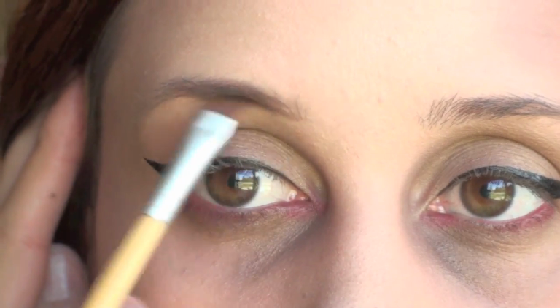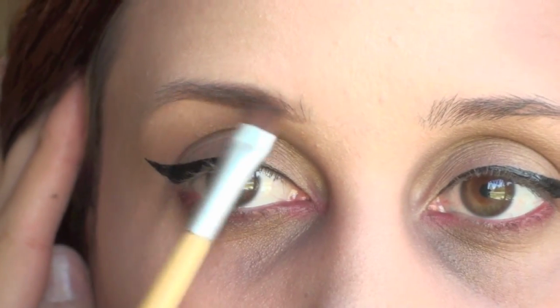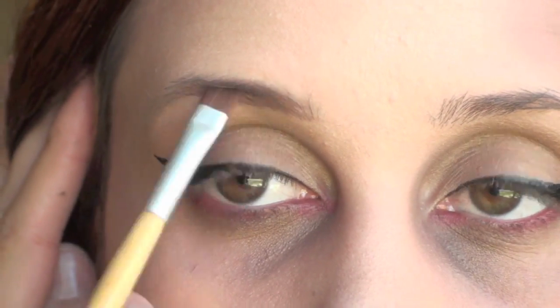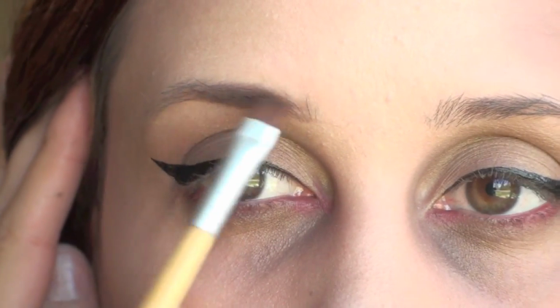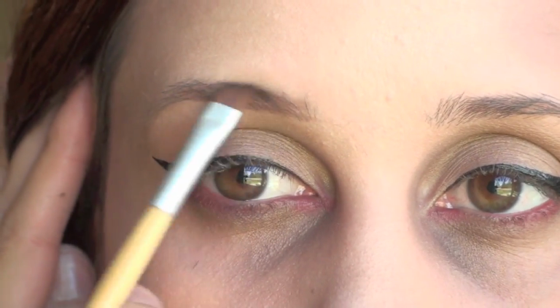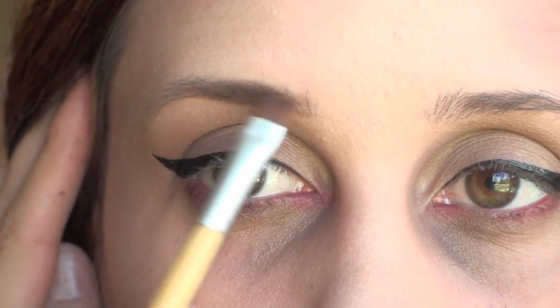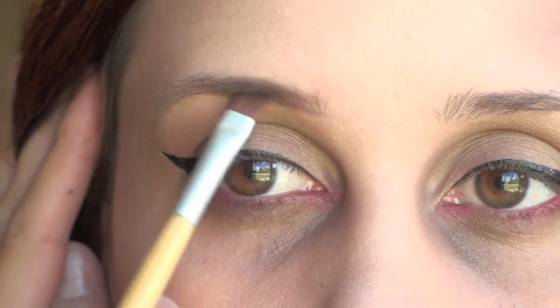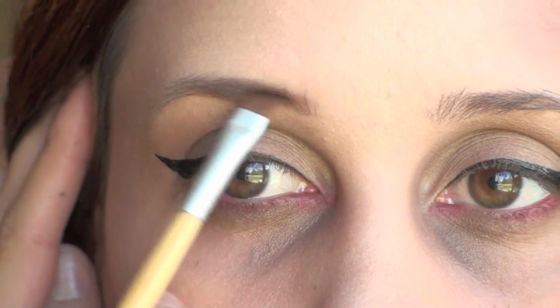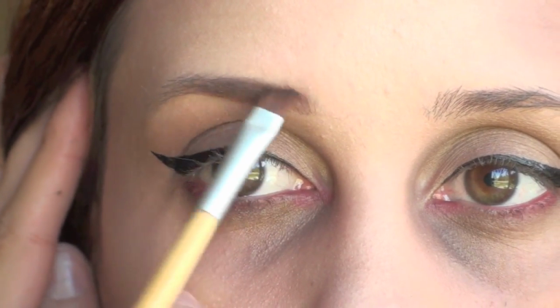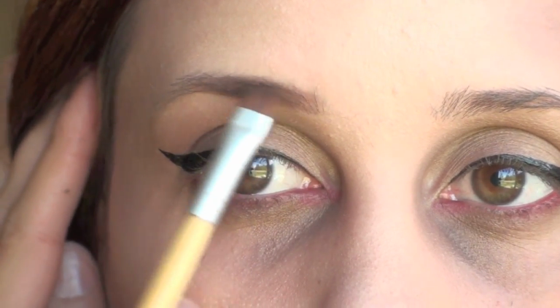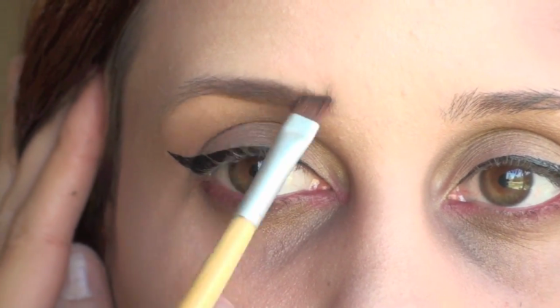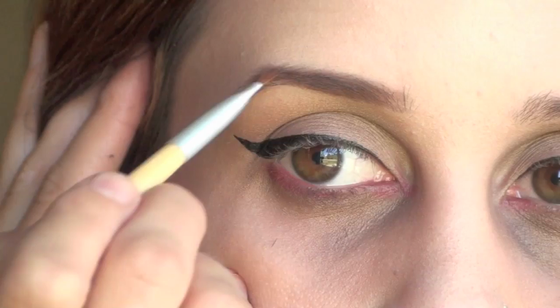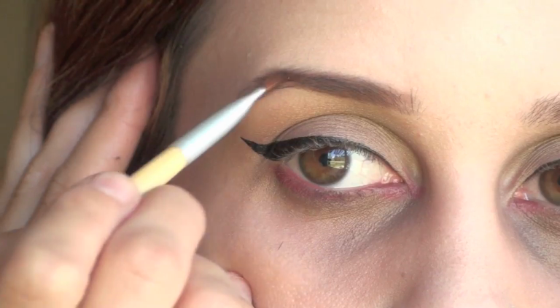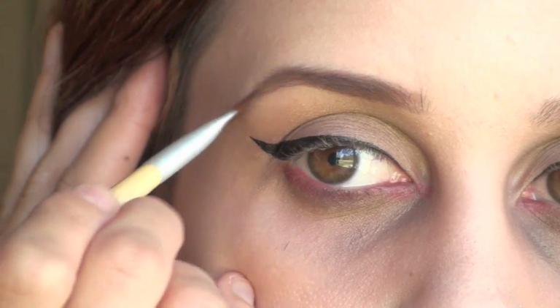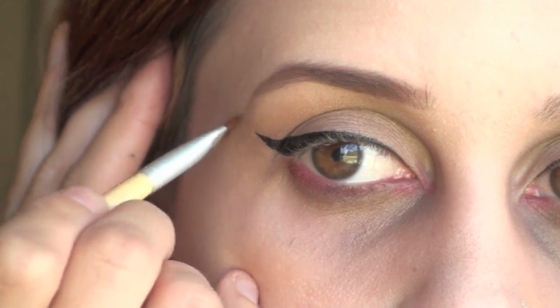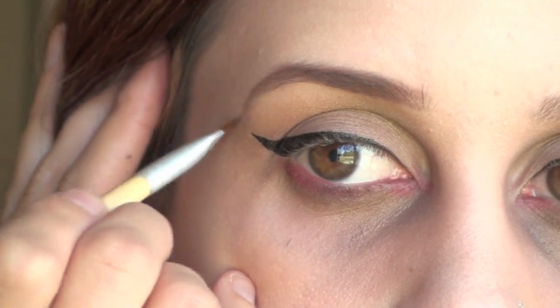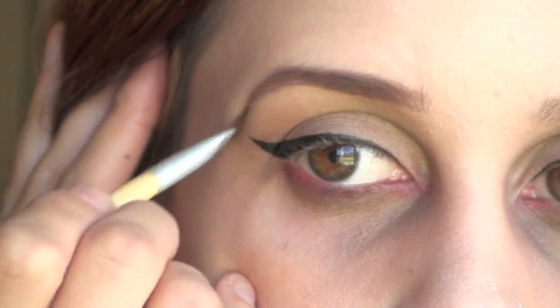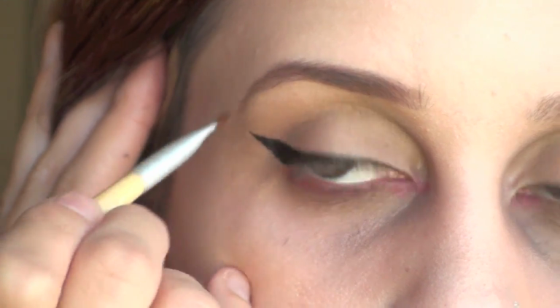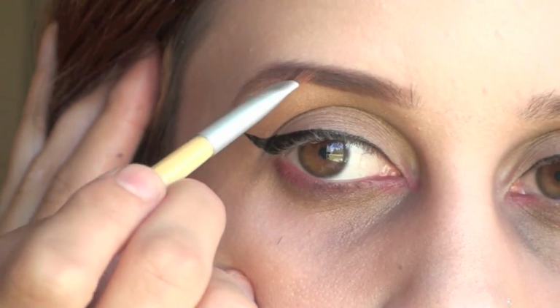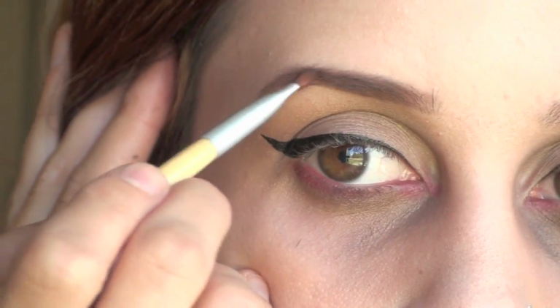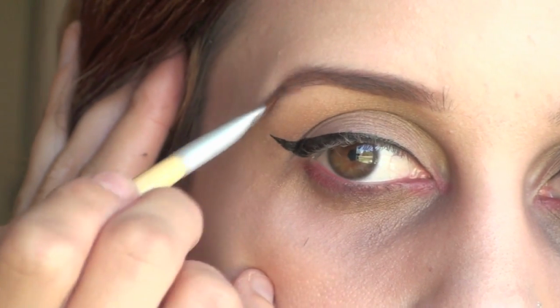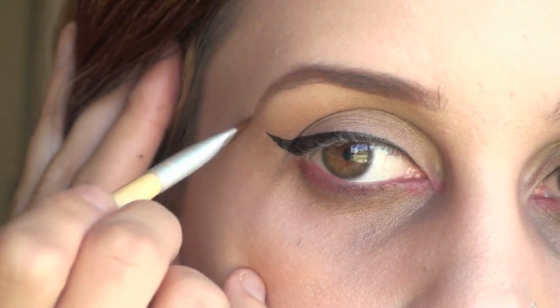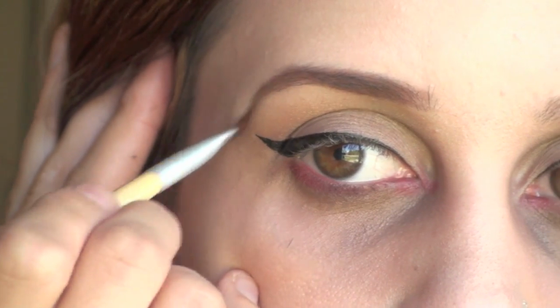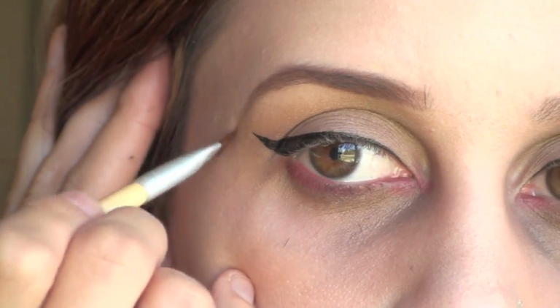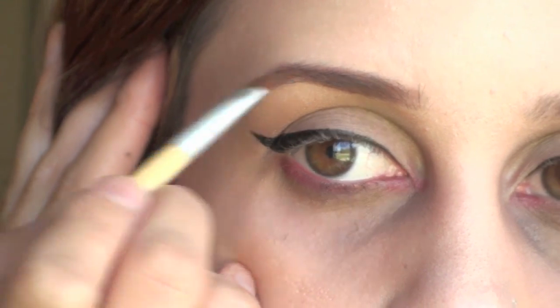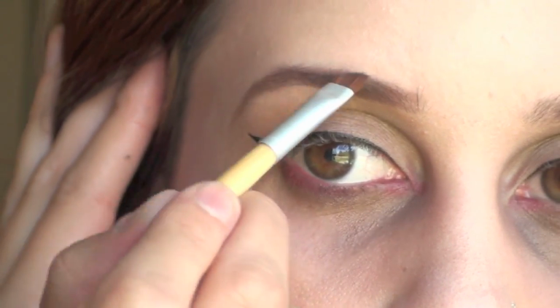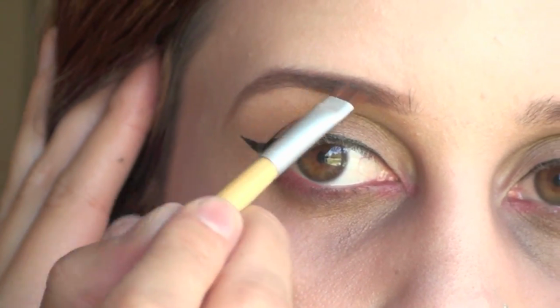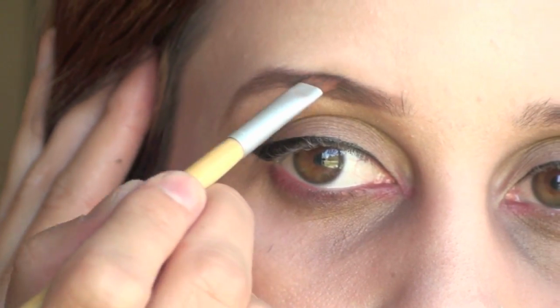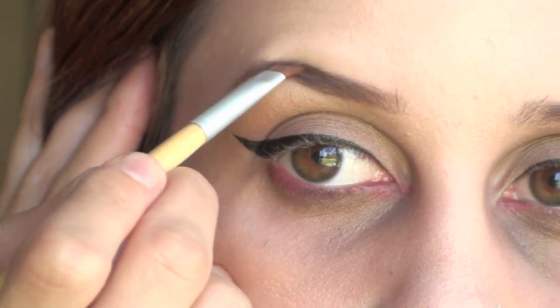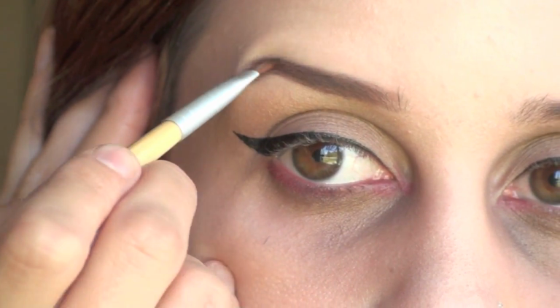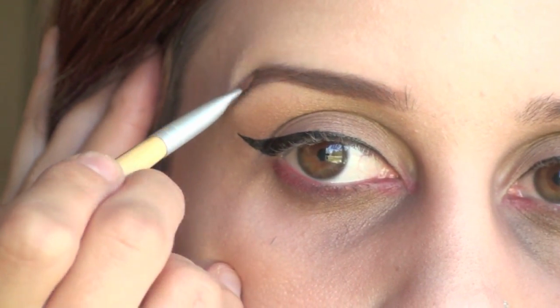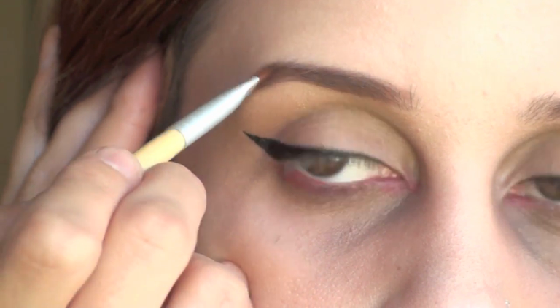Now we're just going to fill in your eyebrows. We want really dark, nicely shaped eyebrows, because pinup girls usually have nicely shaped eyebrows.